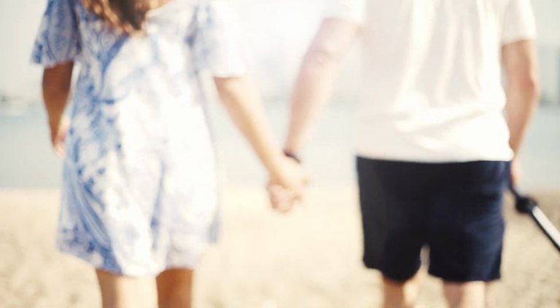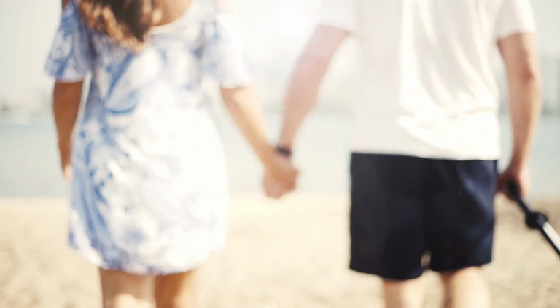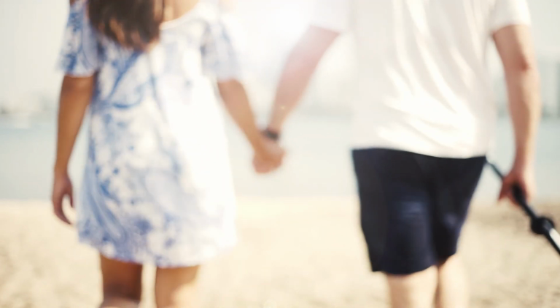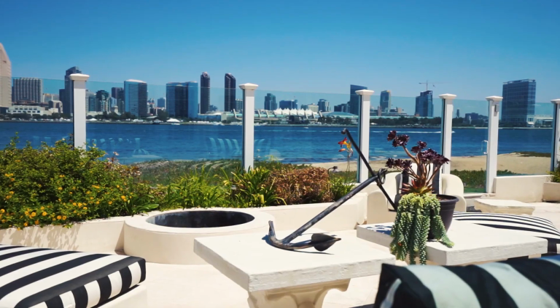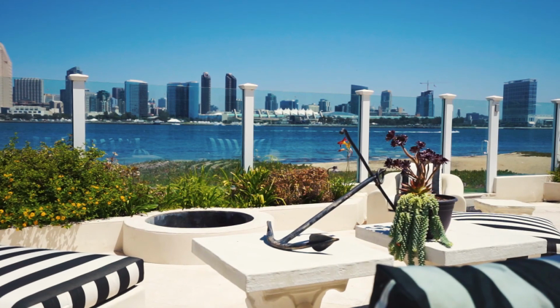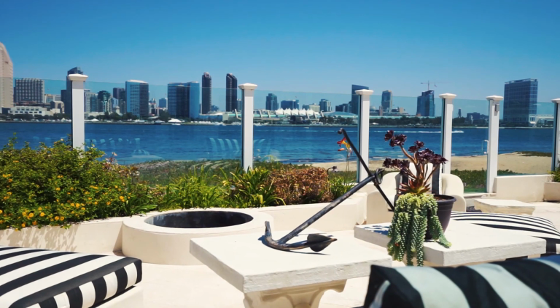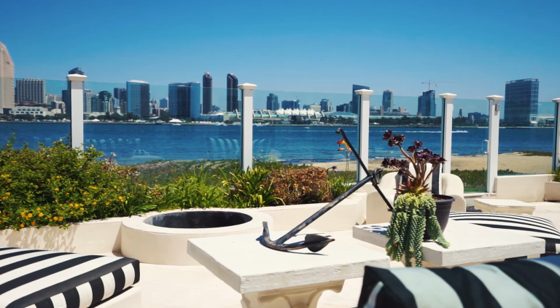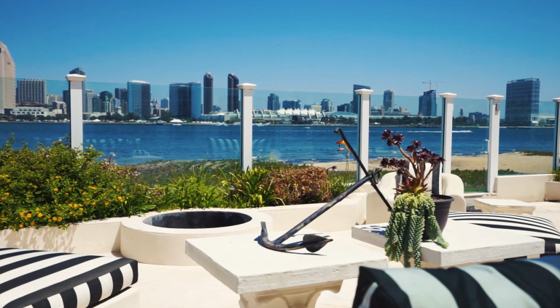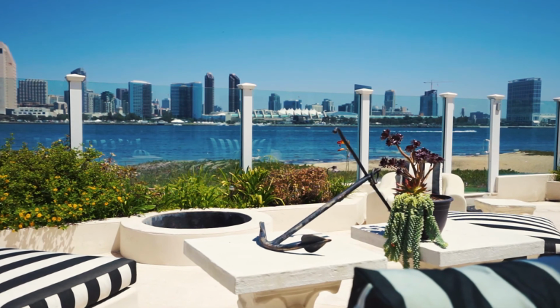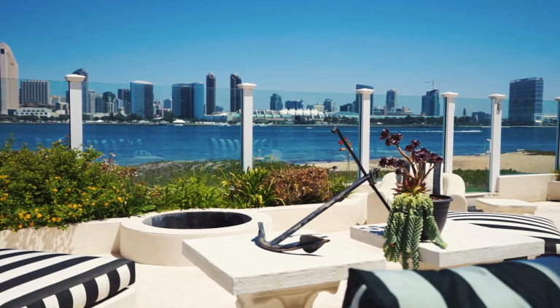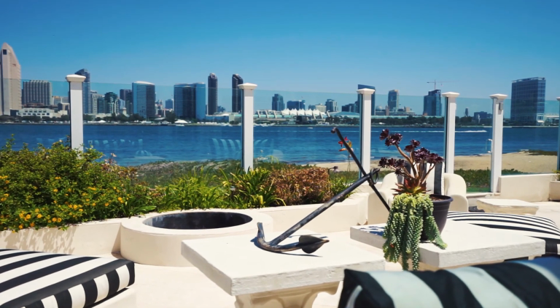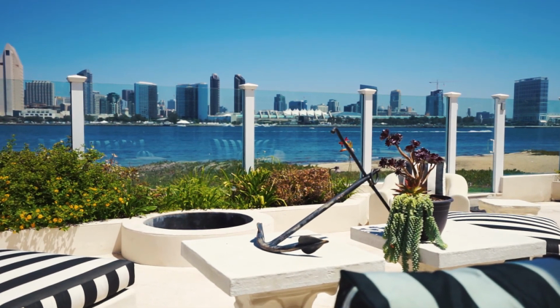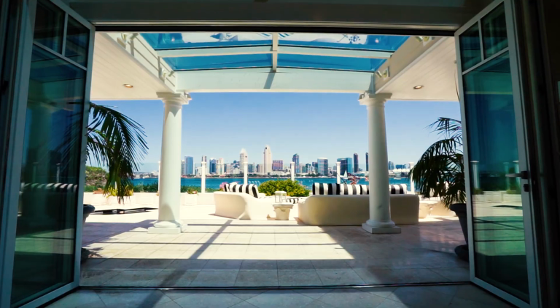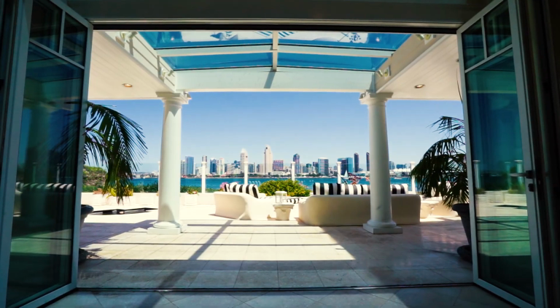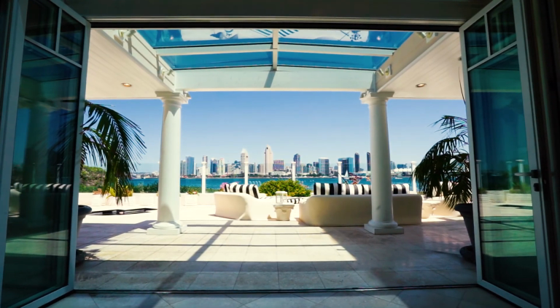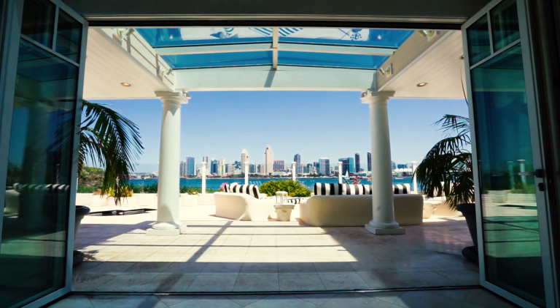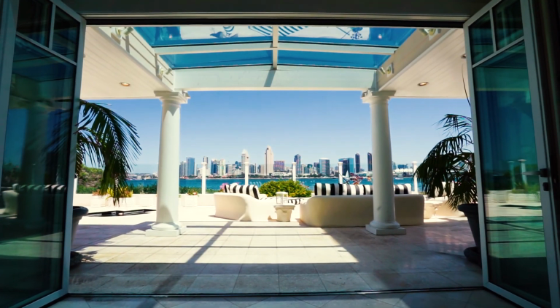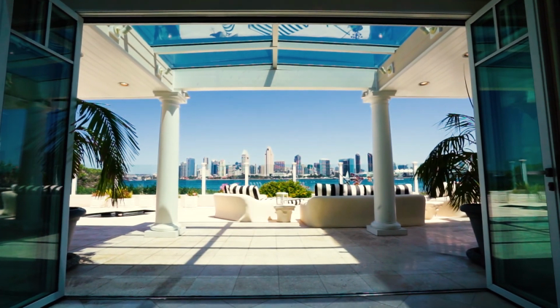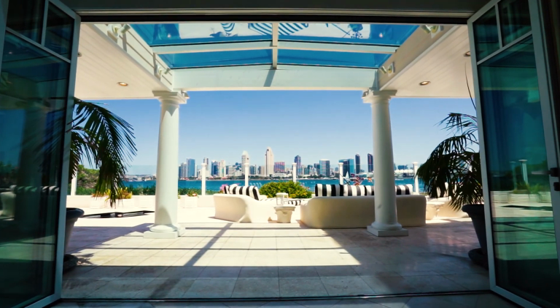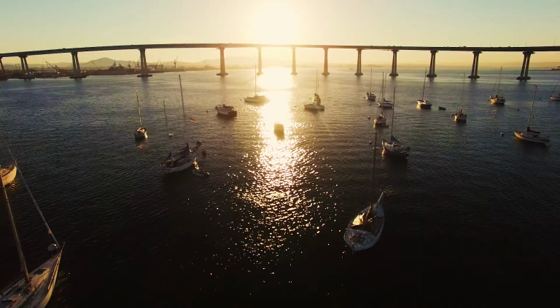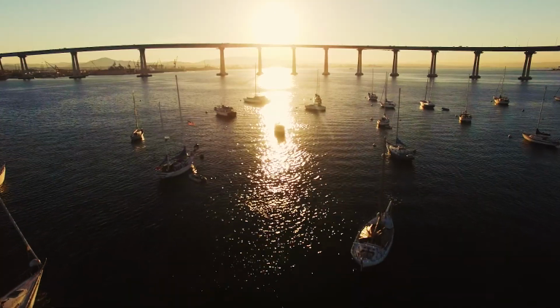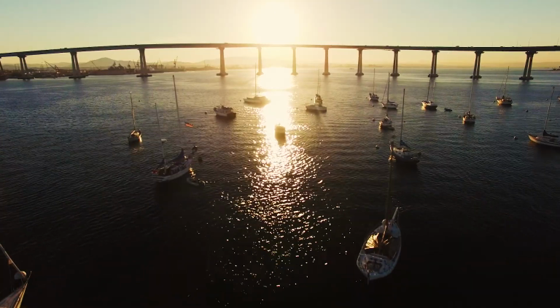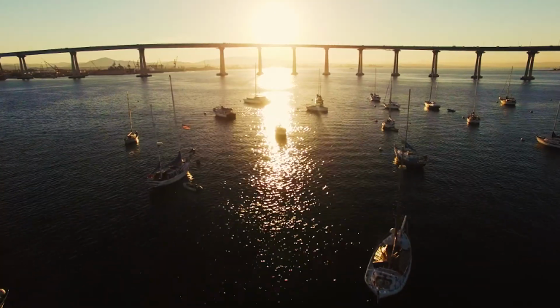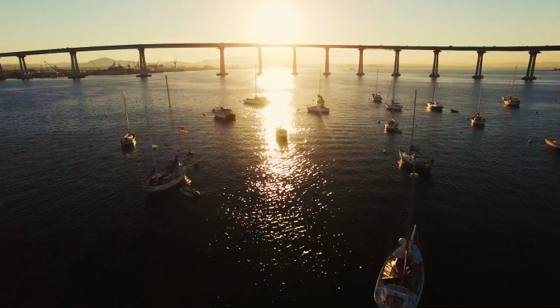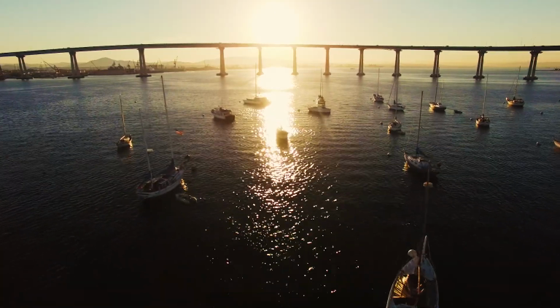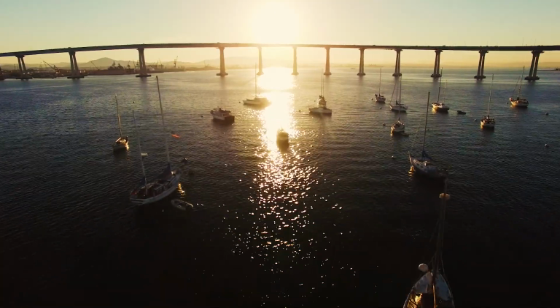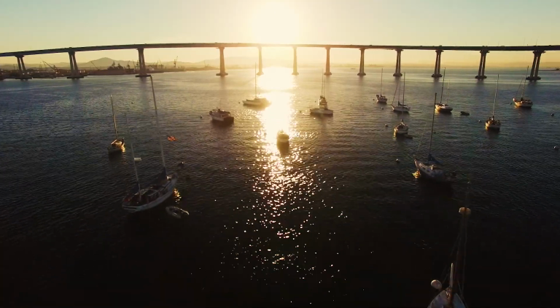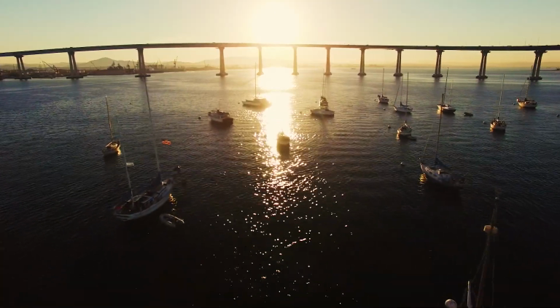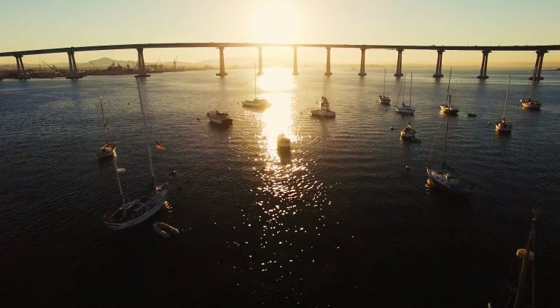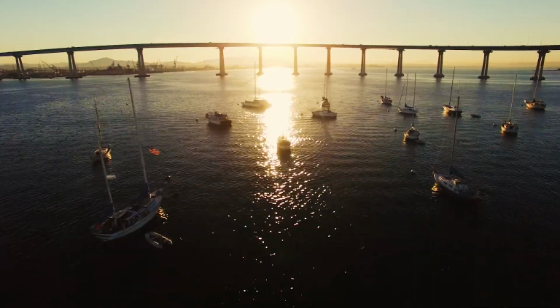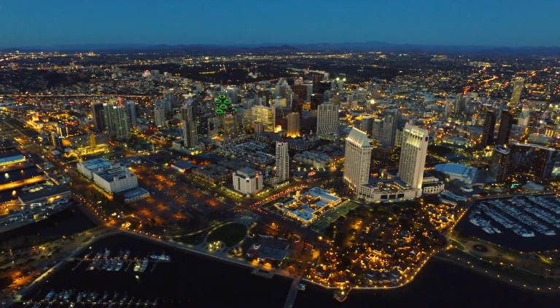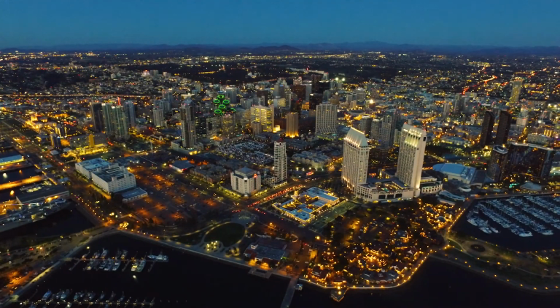Overlooking downtown San Diego, it has one of the most electric views you could imagine, which lights up in the middle of the morning and comes alive at night.